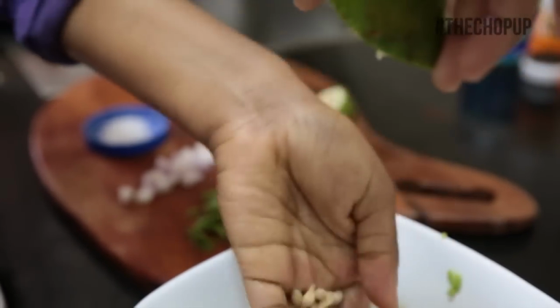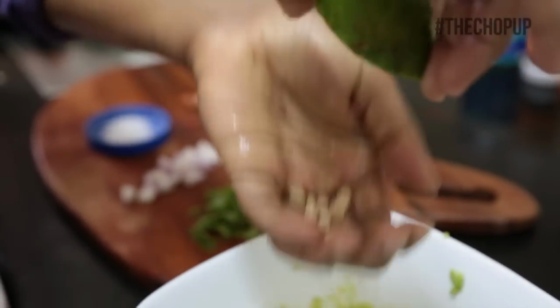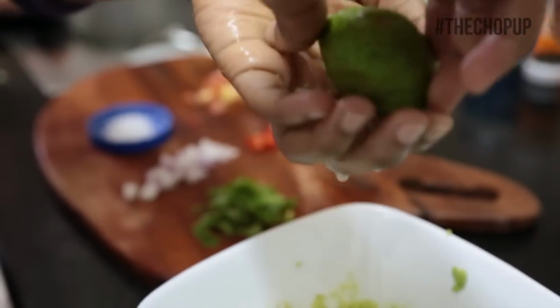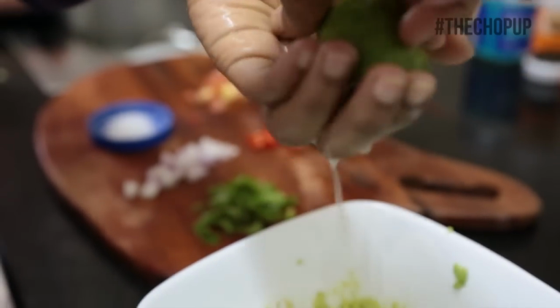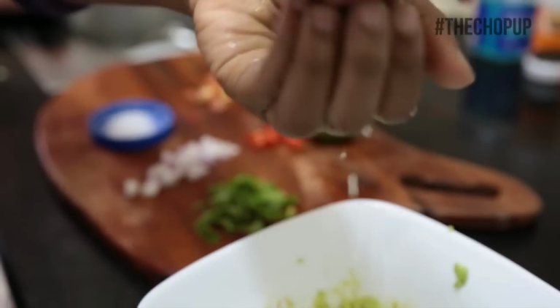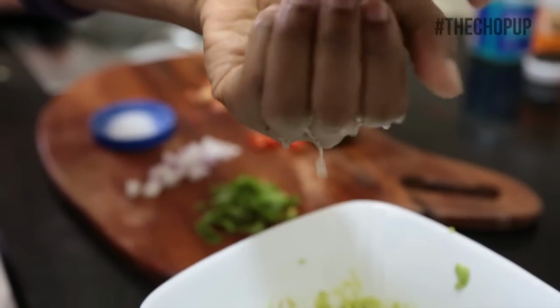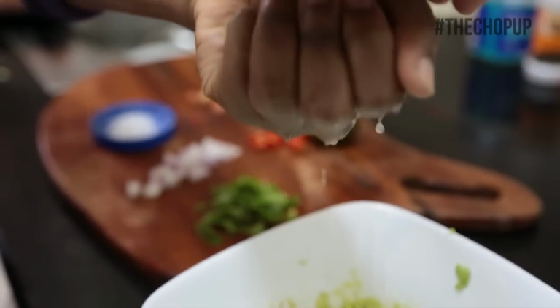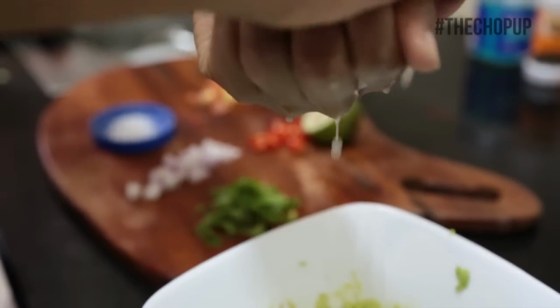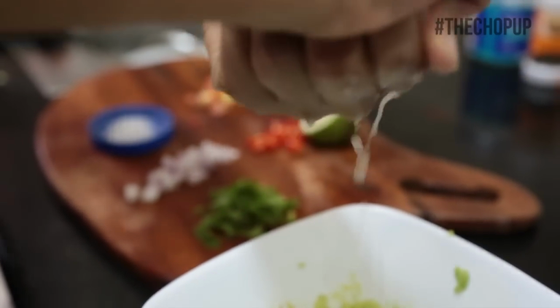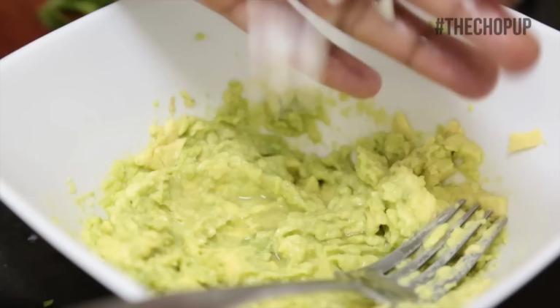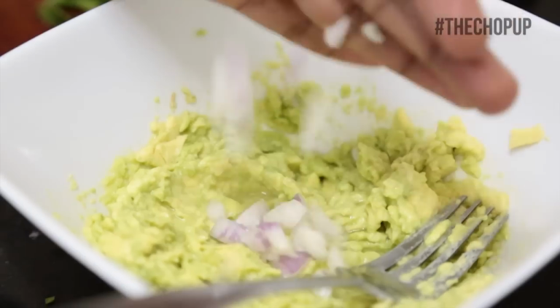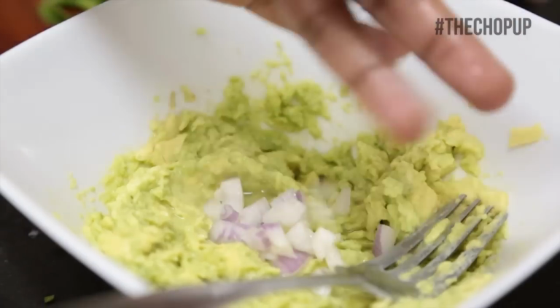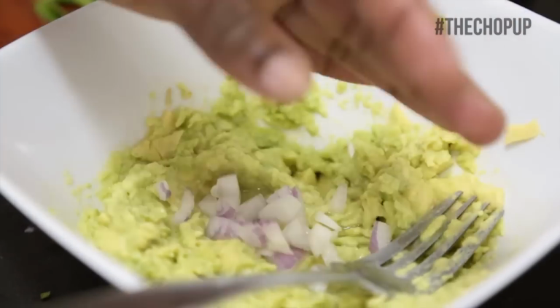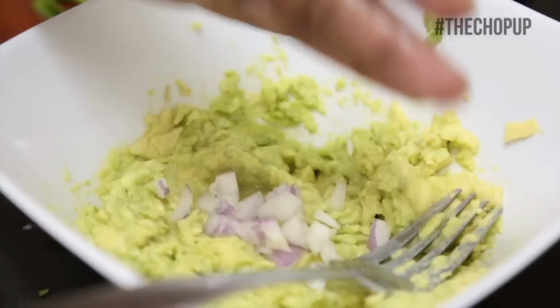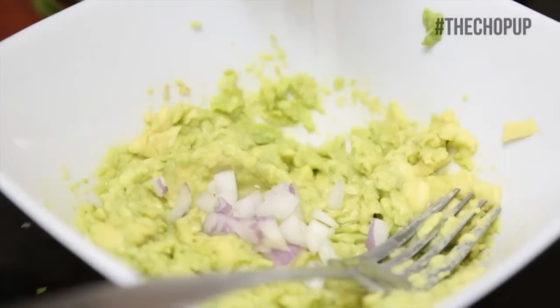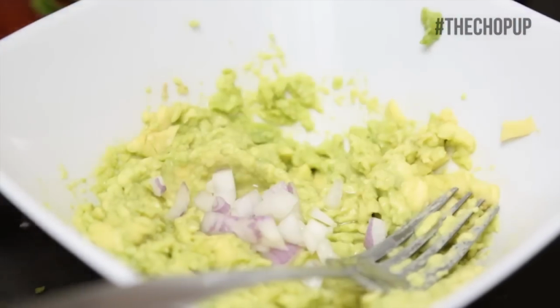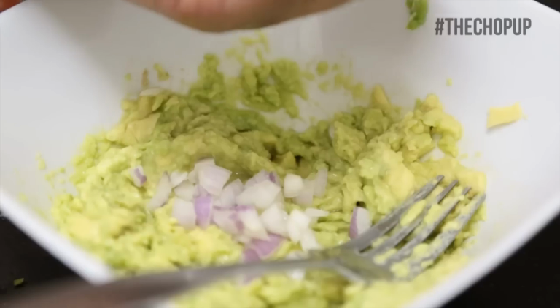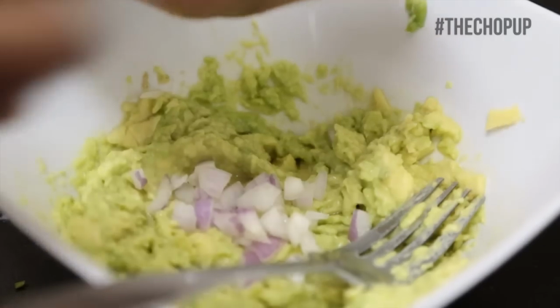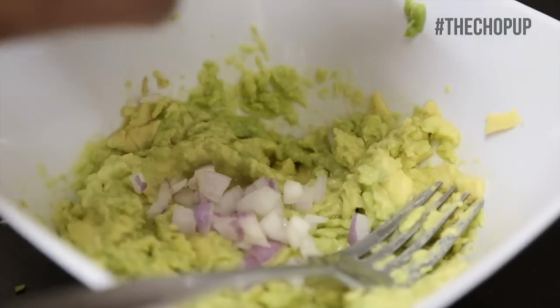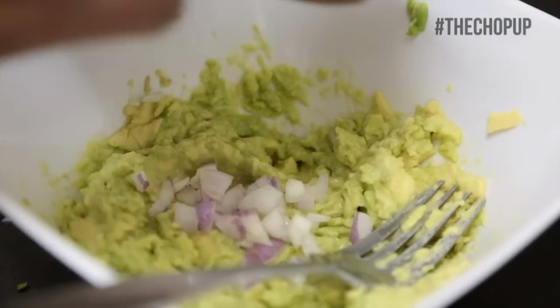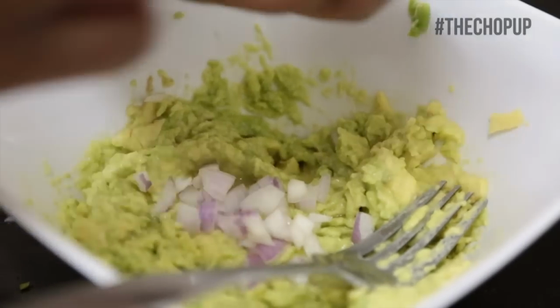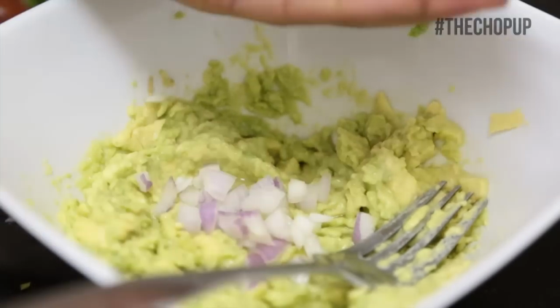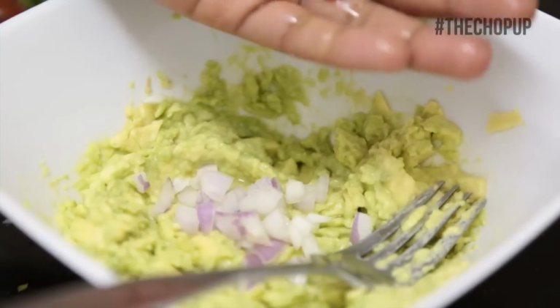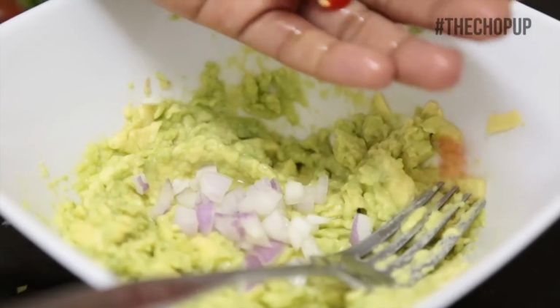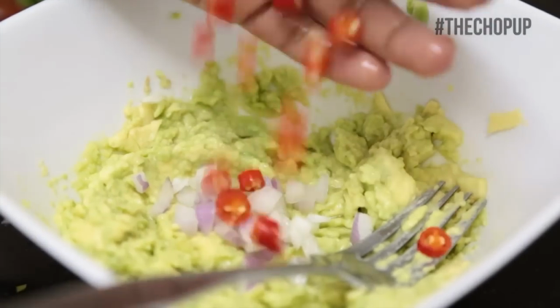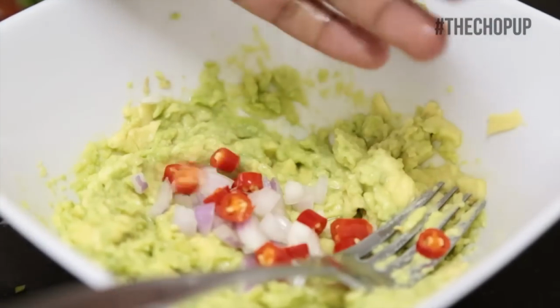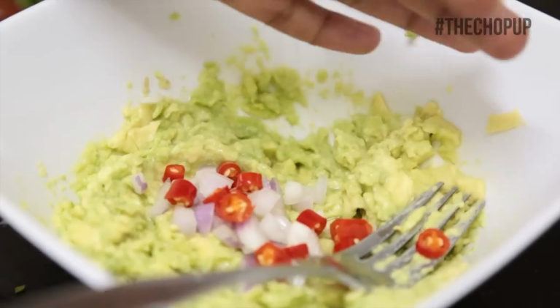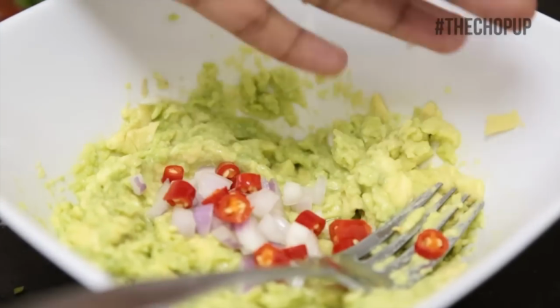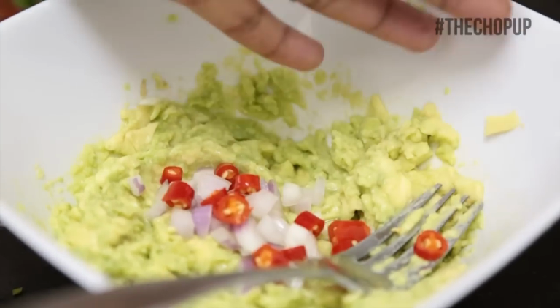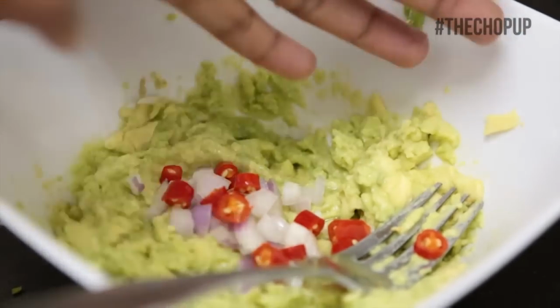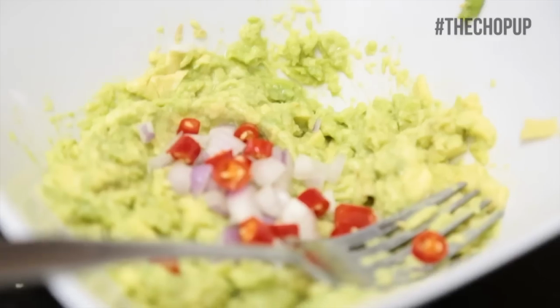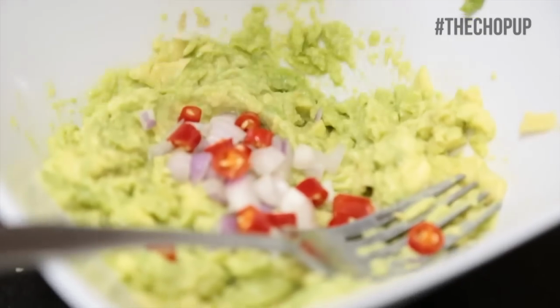Squeeze half of your lime, then add your onions, tomatoes, and chili and mash it together.